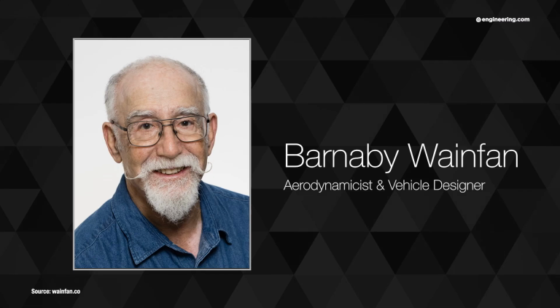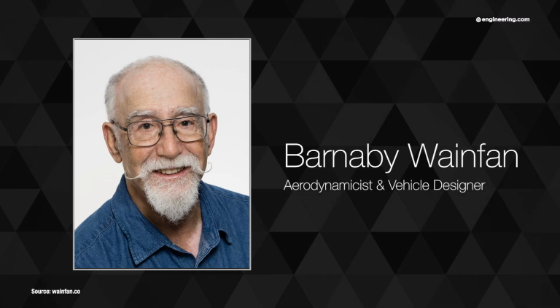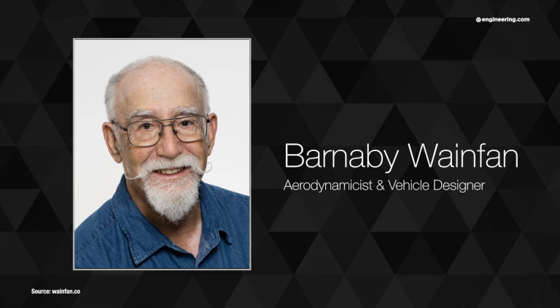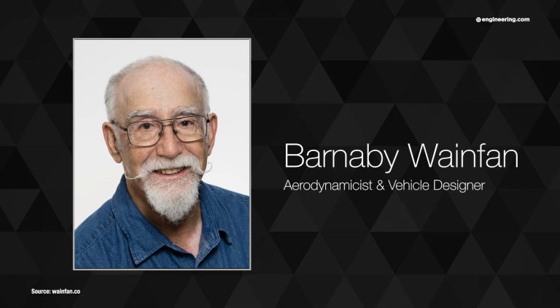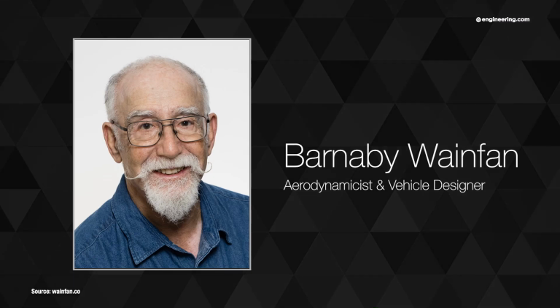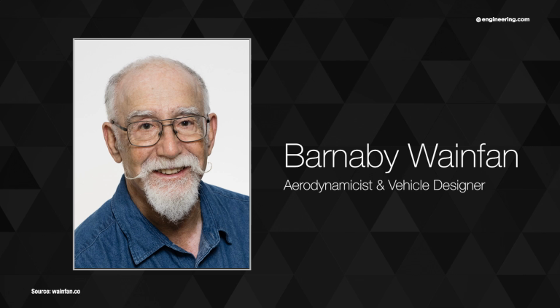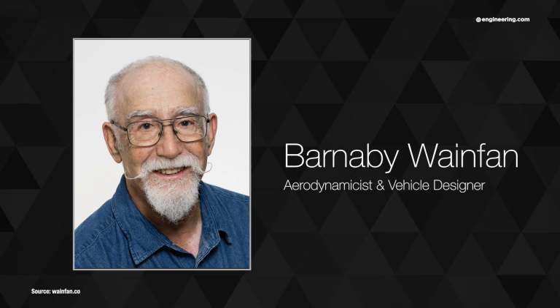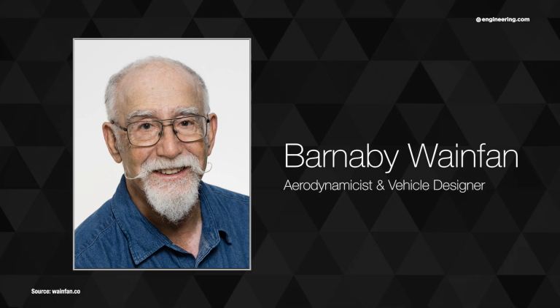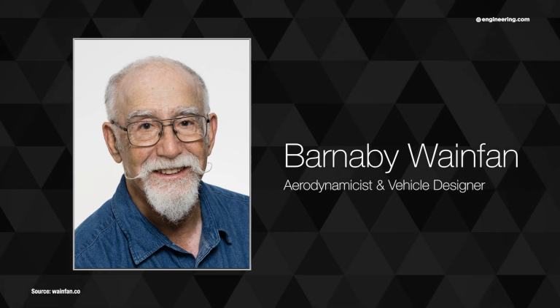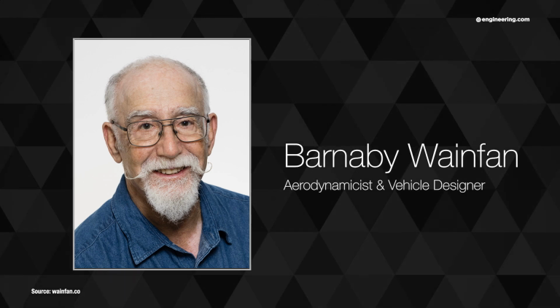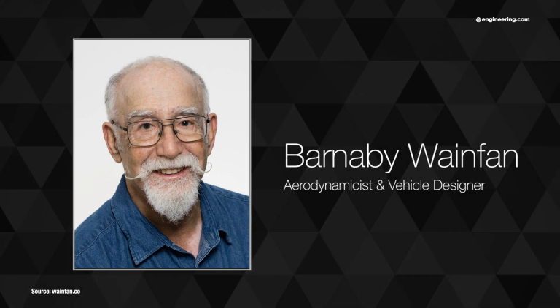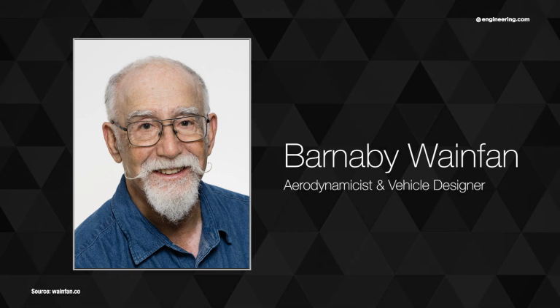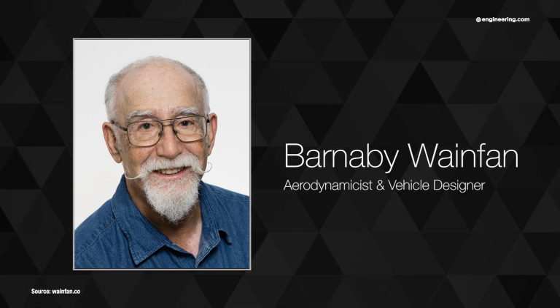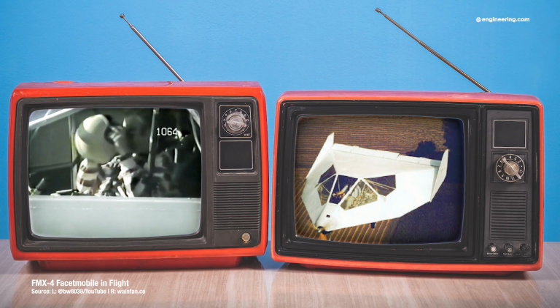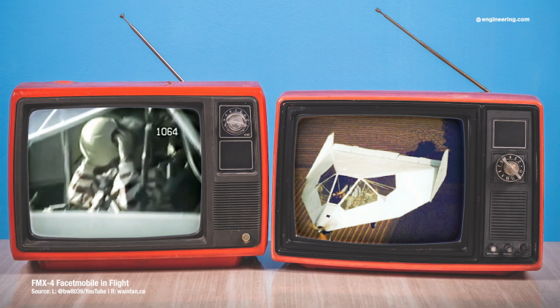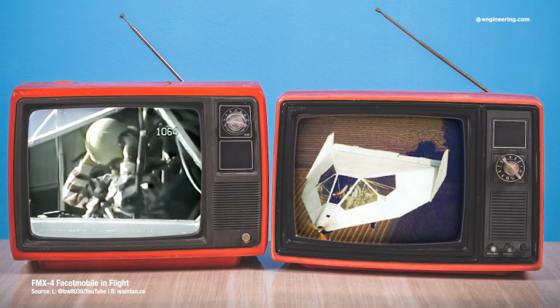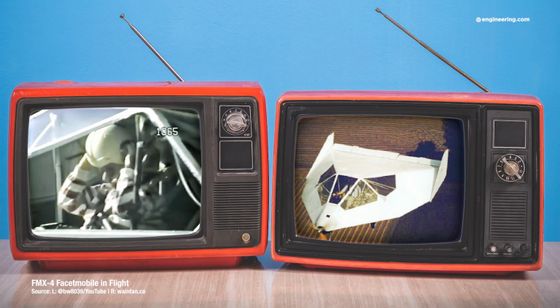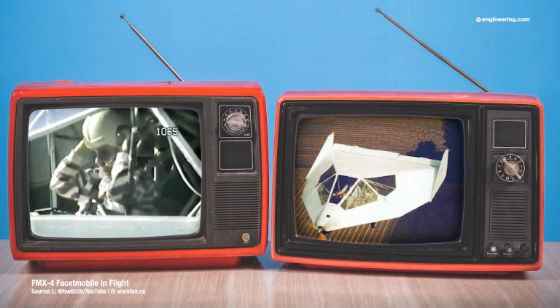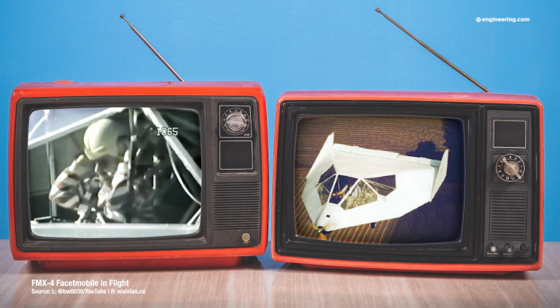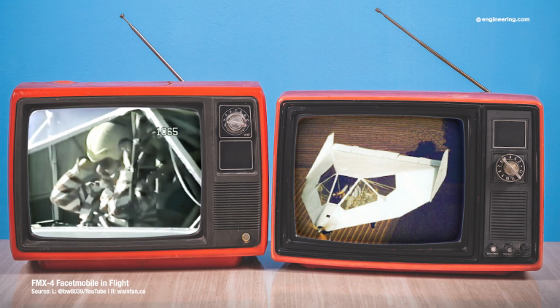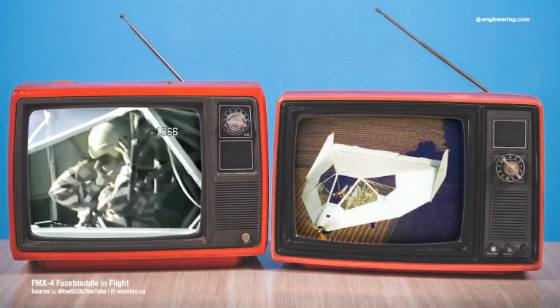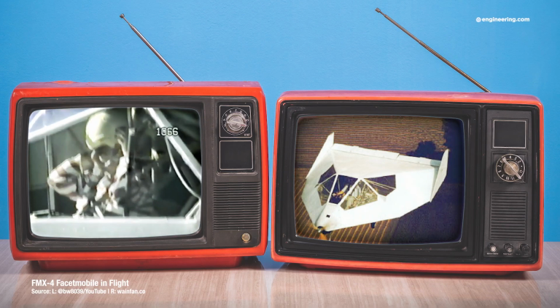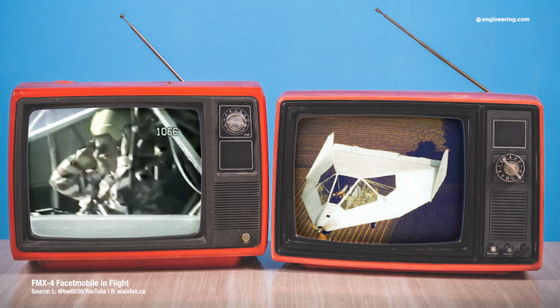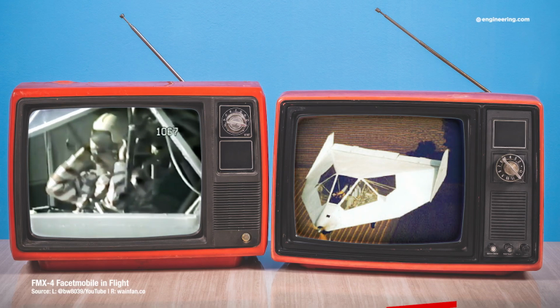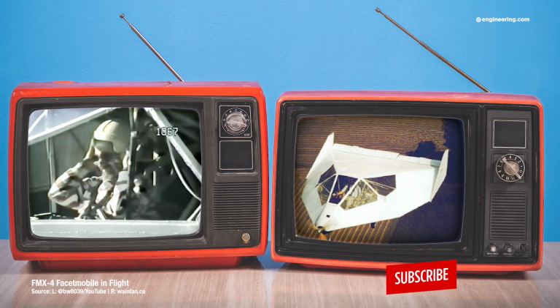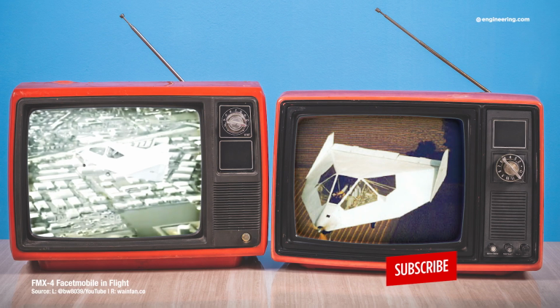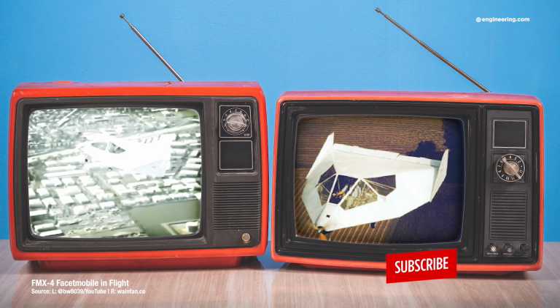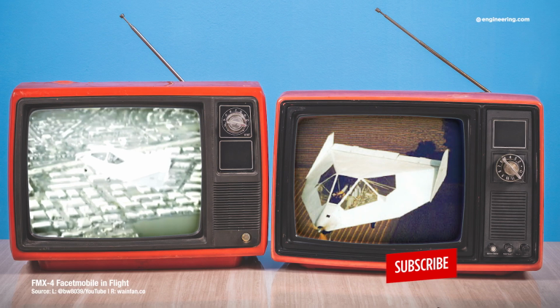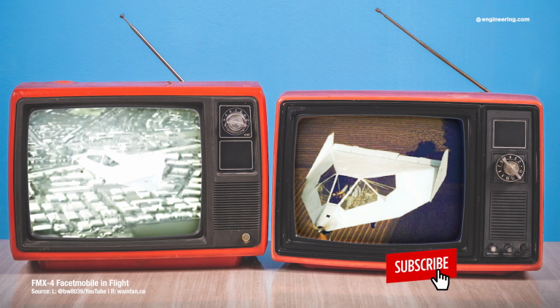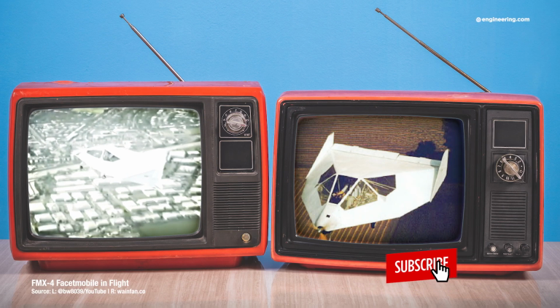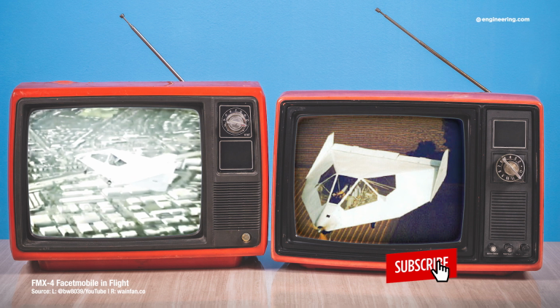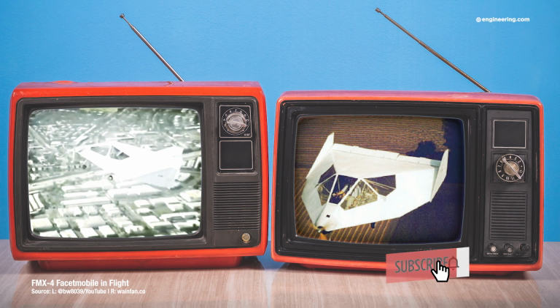Well, that's what Barnaby Wayne Phan did in 1993 when he built and flew one of the strangest aircraft ever built, the FMX-4 Facetmobile.